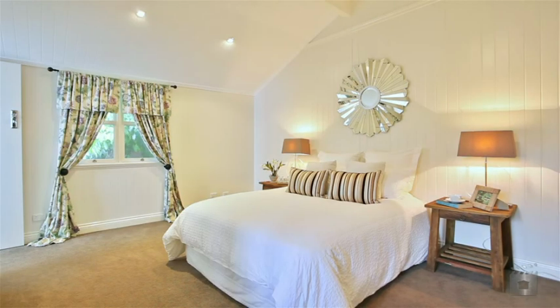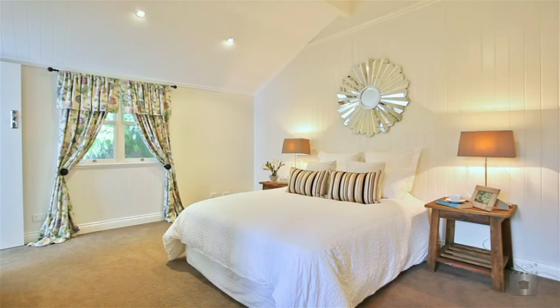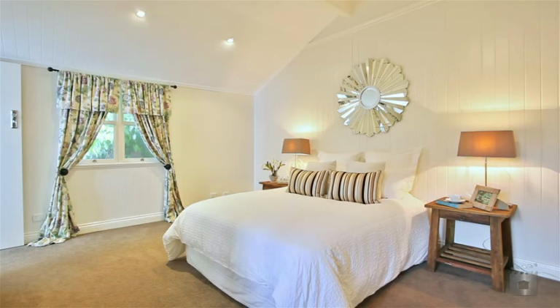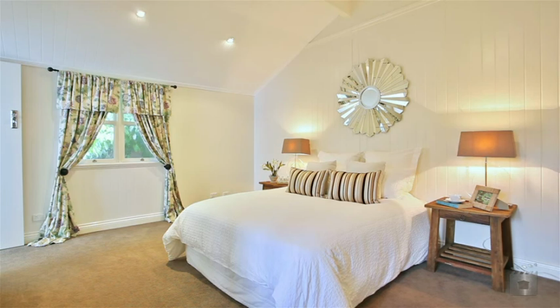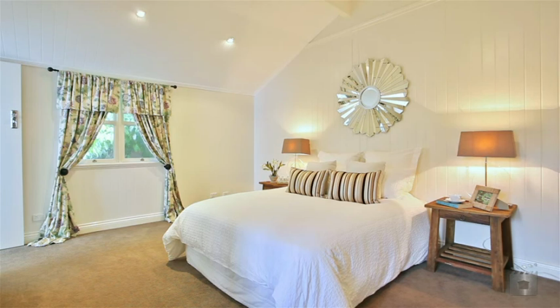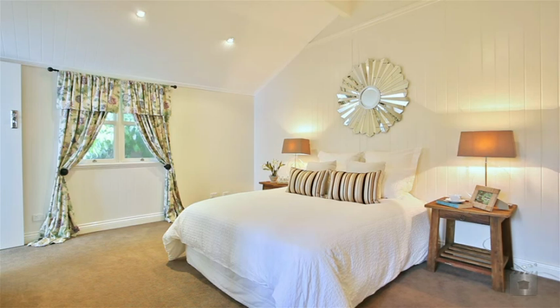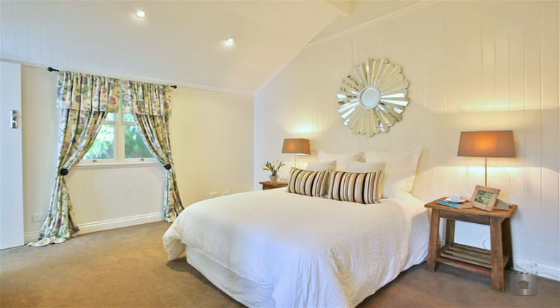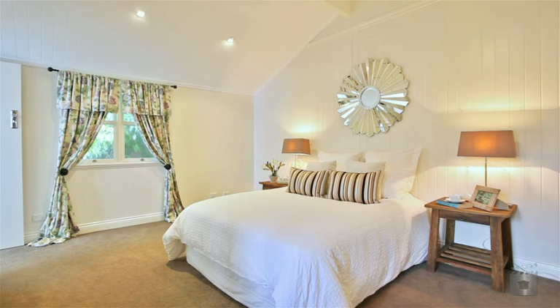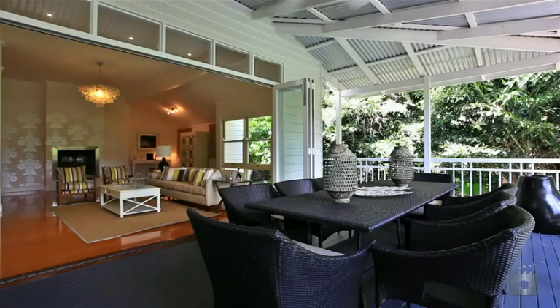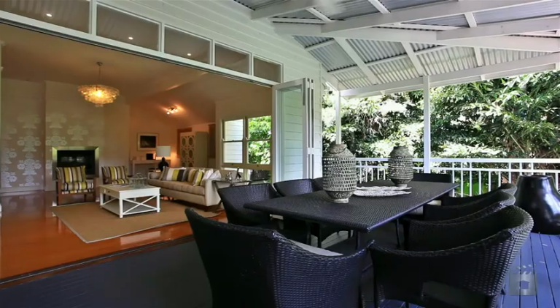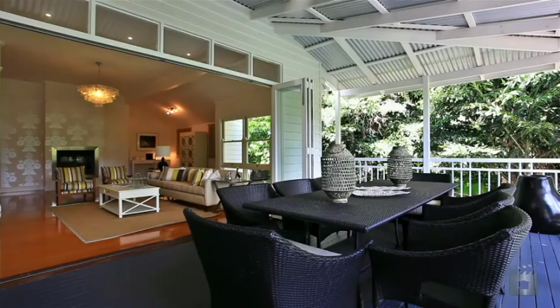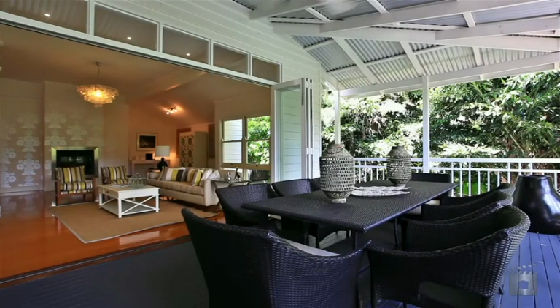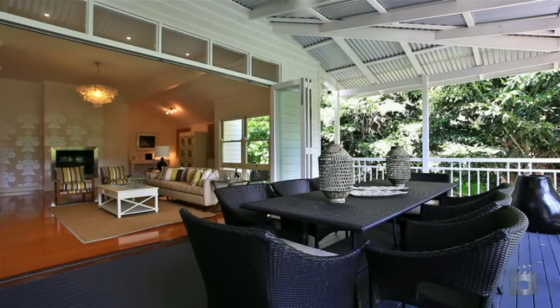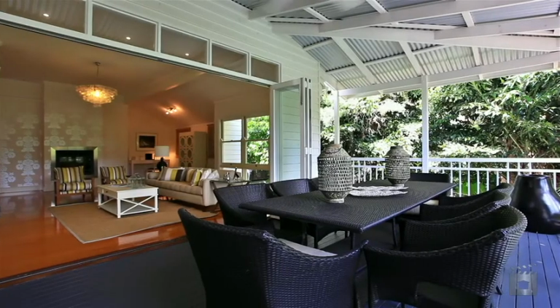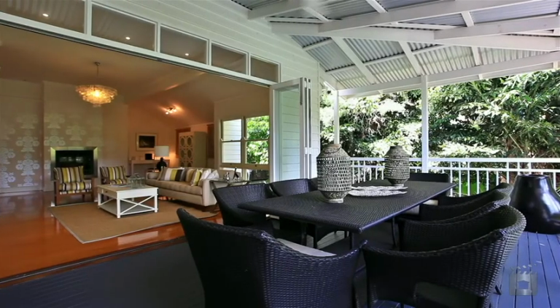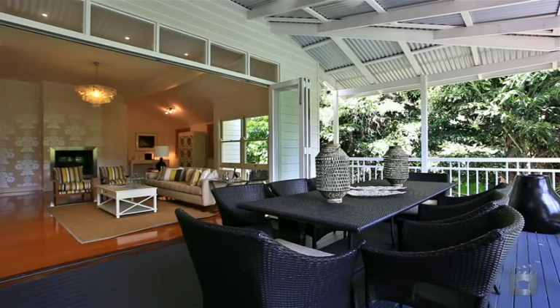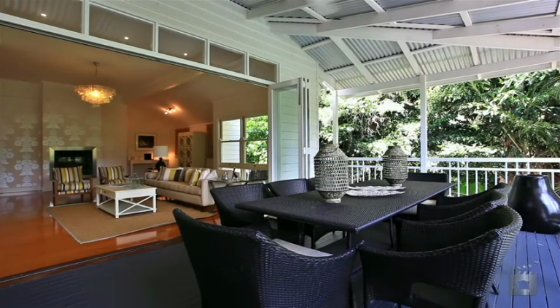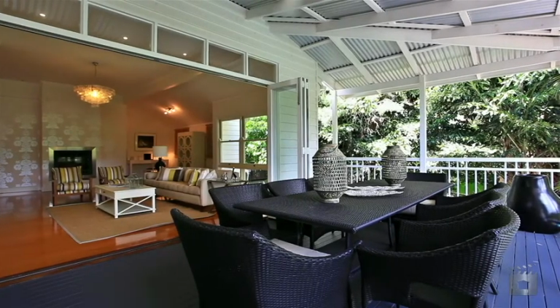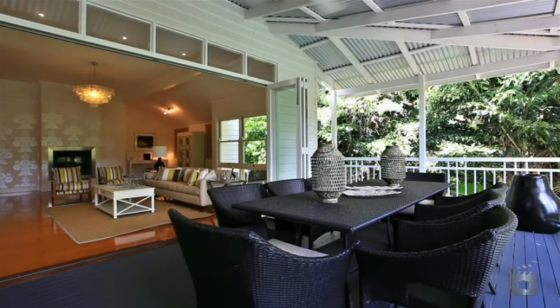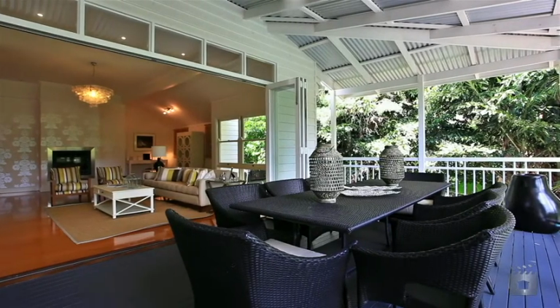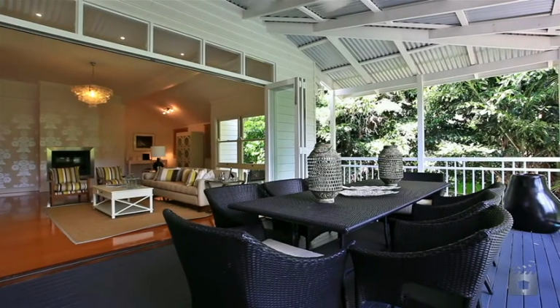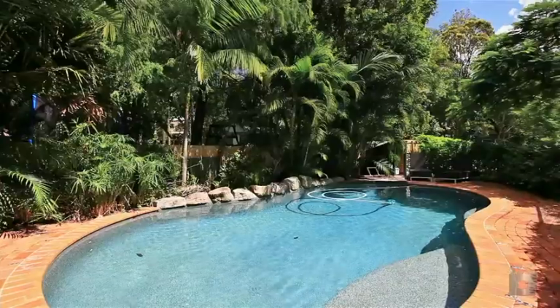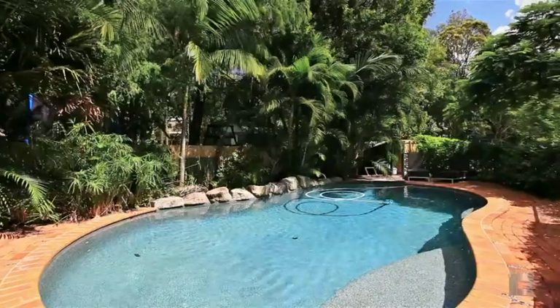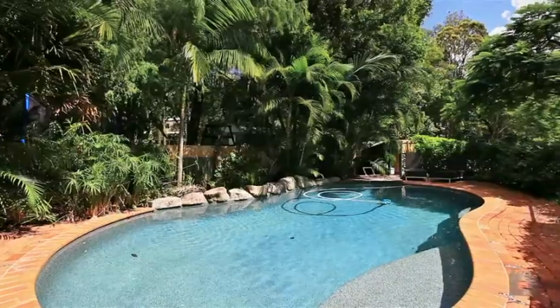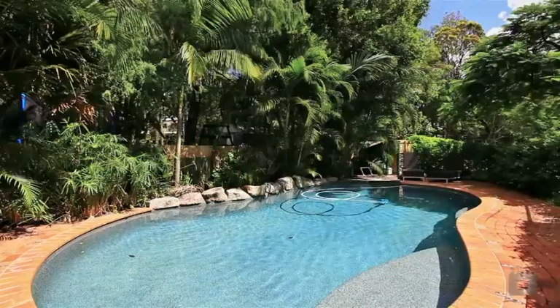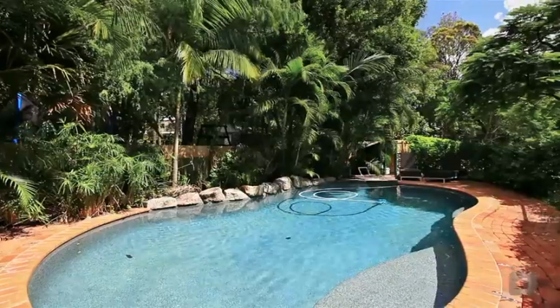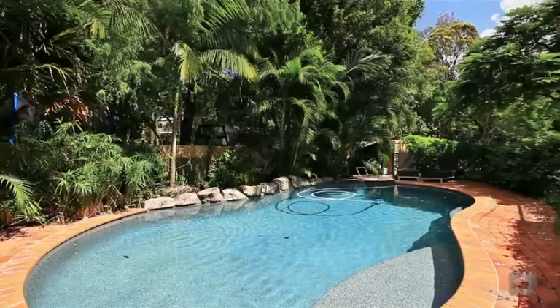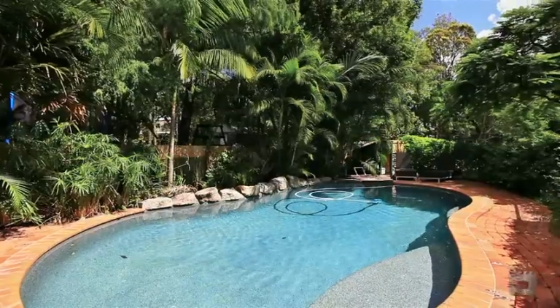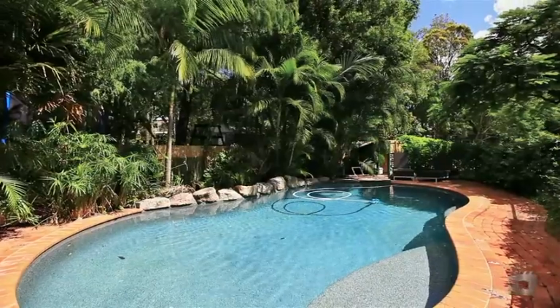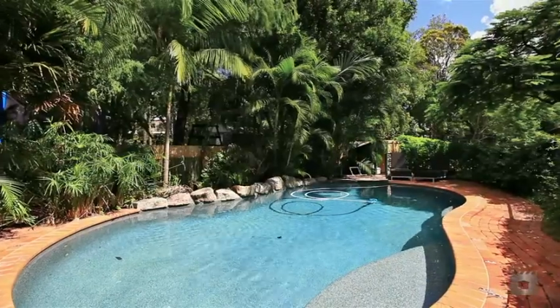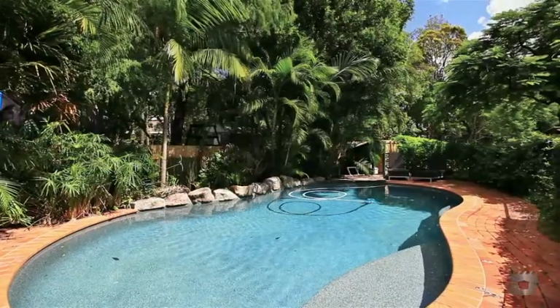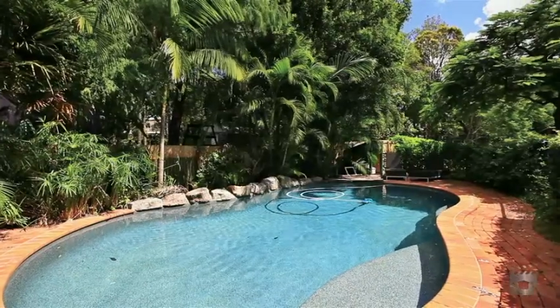Open plan living areas extend to covered north facing outdoor entertaining spaces with views of the in ground pool and yard.